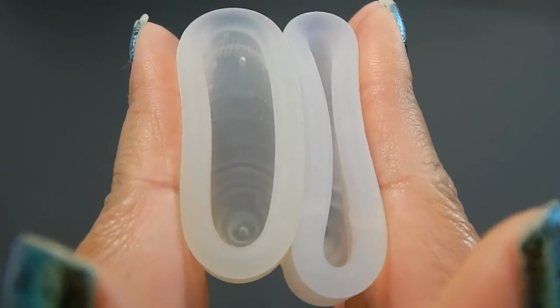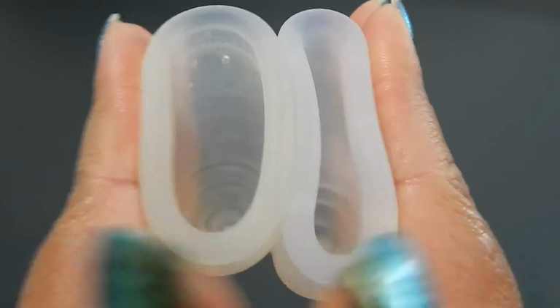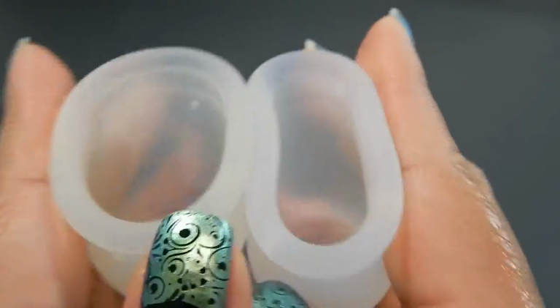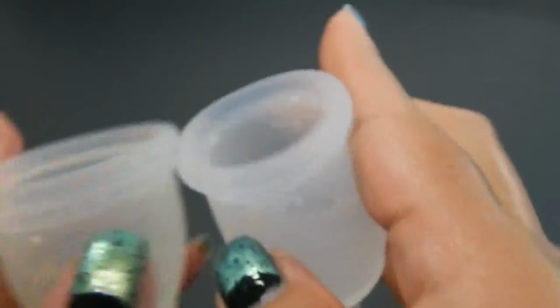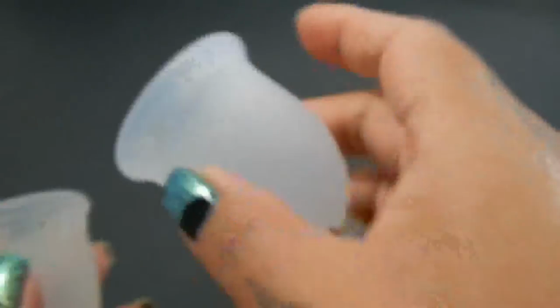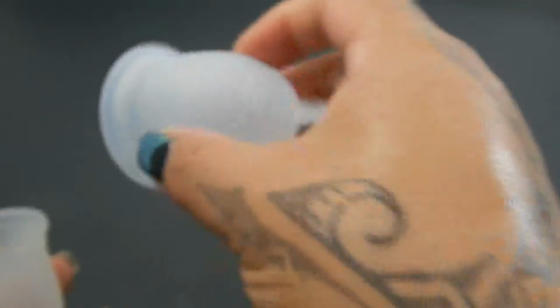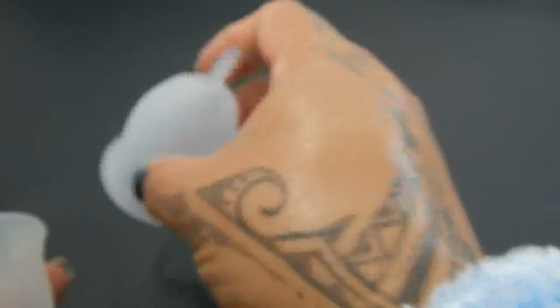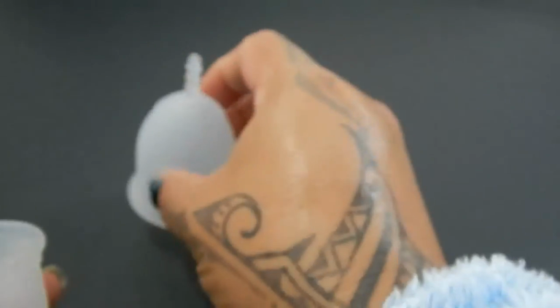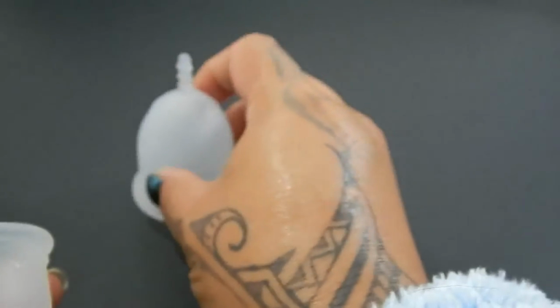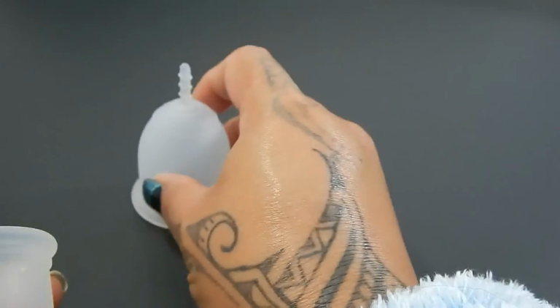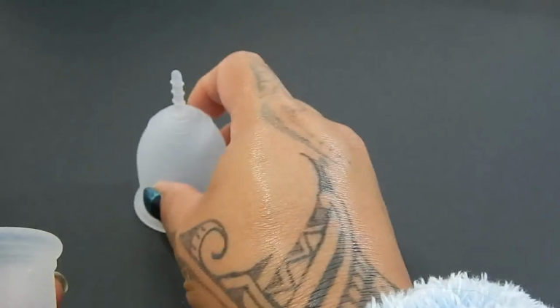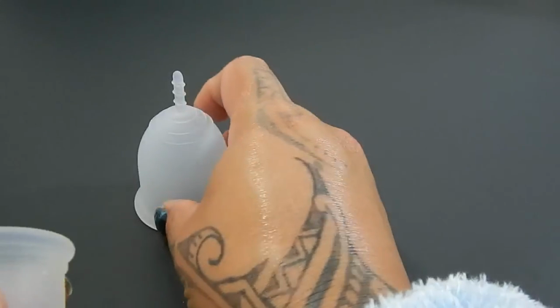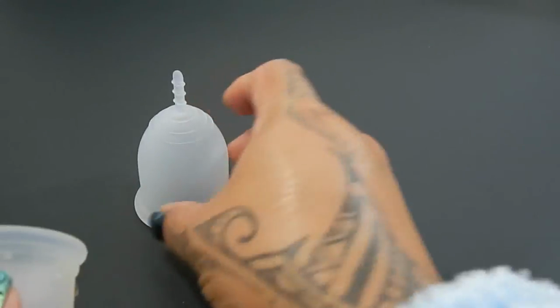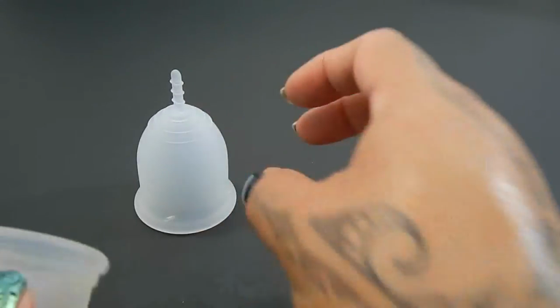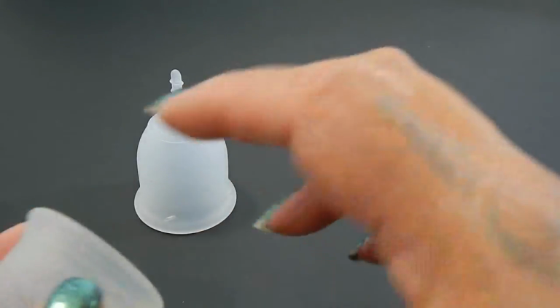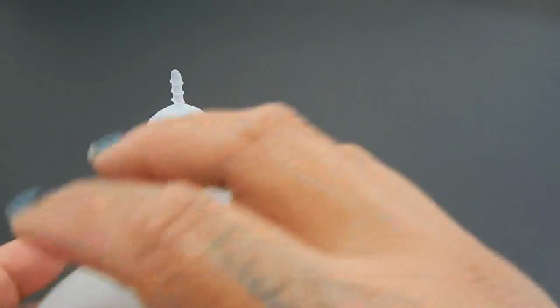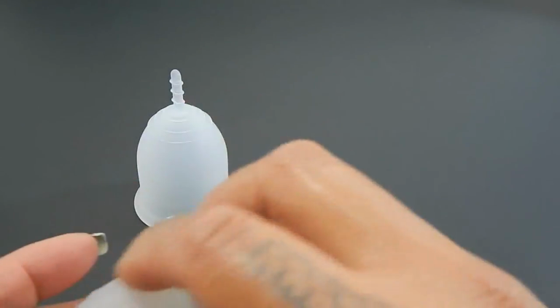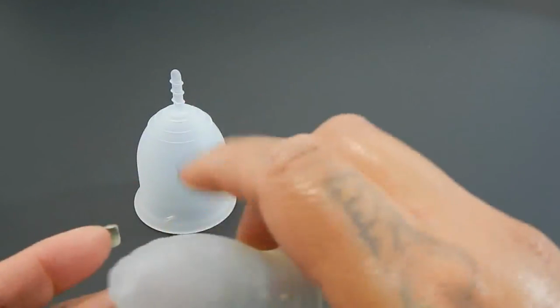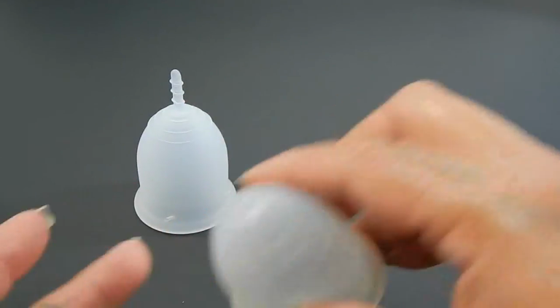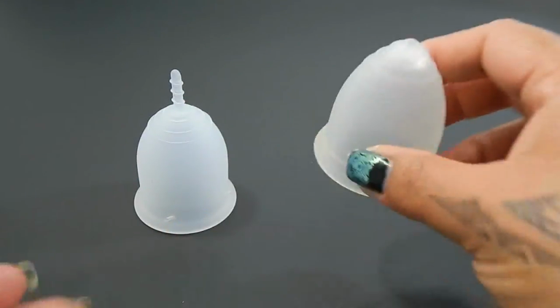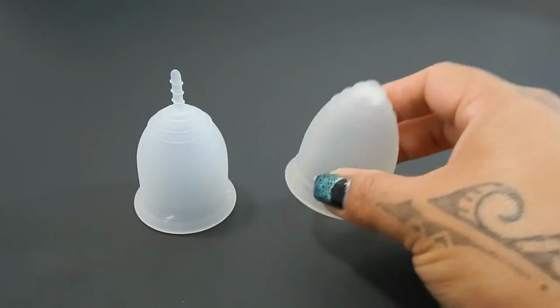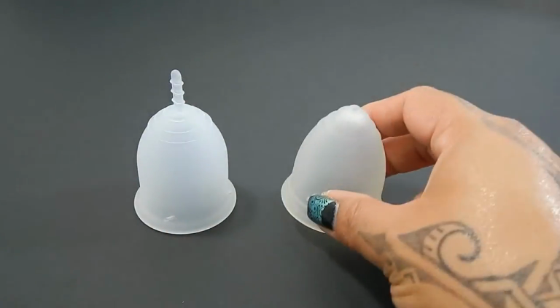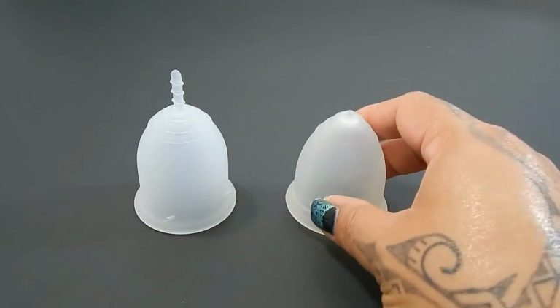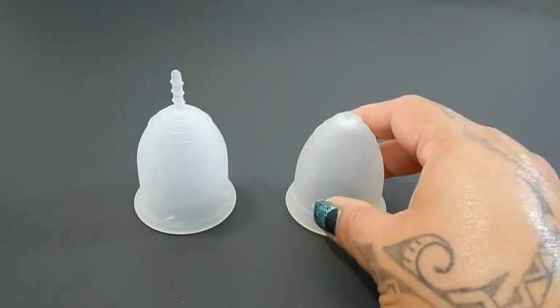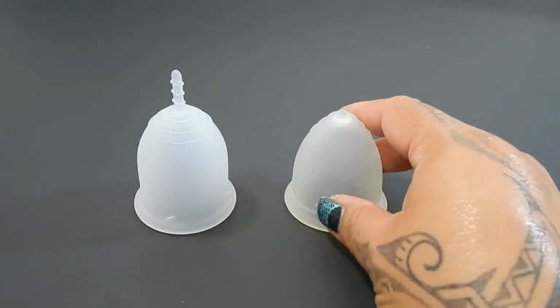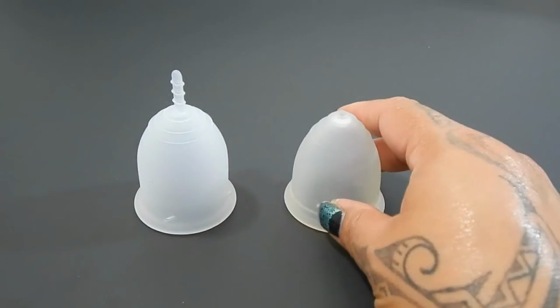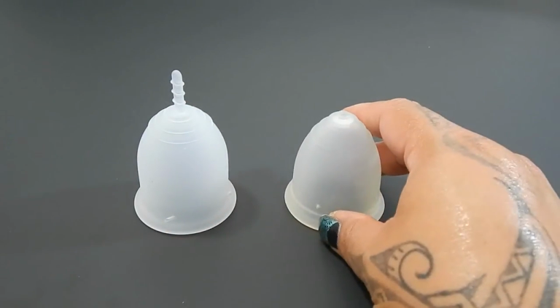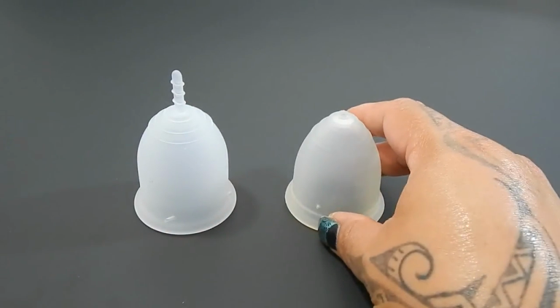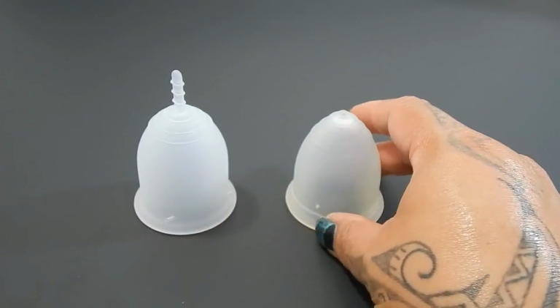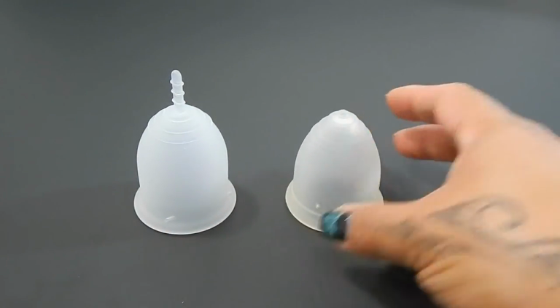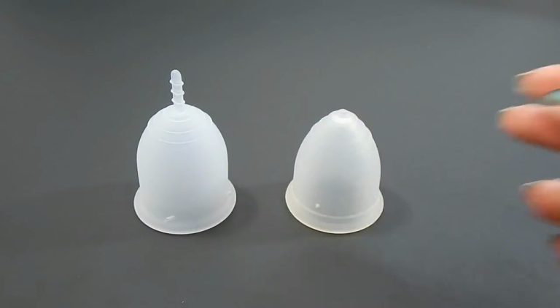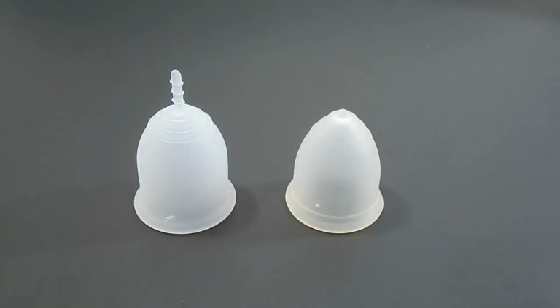And that was the Lena Cup Sensitive in a size large, and the Ruby Cup in a size medium.